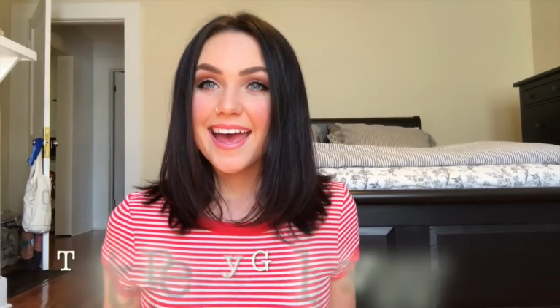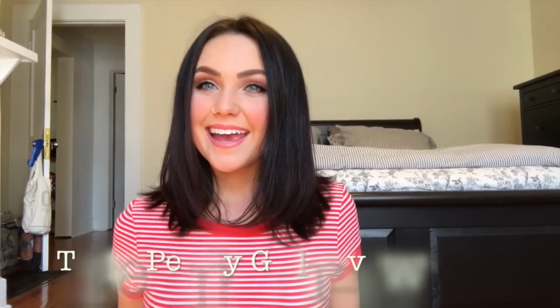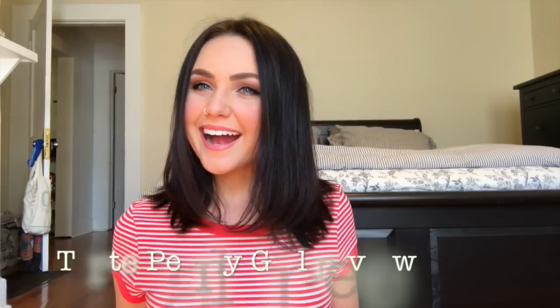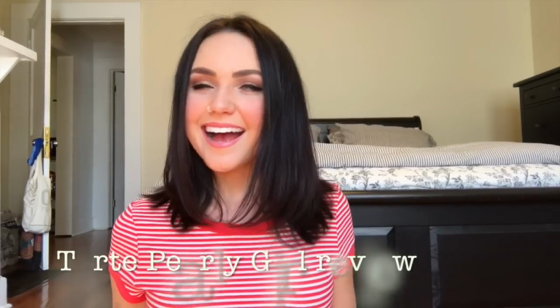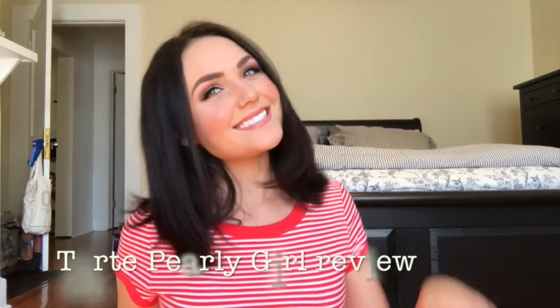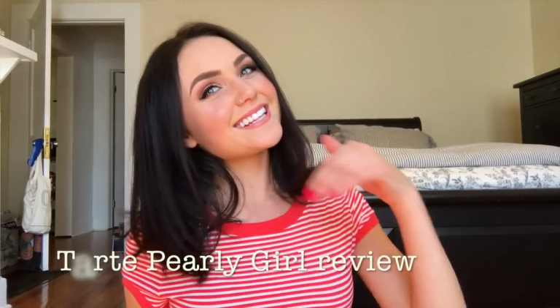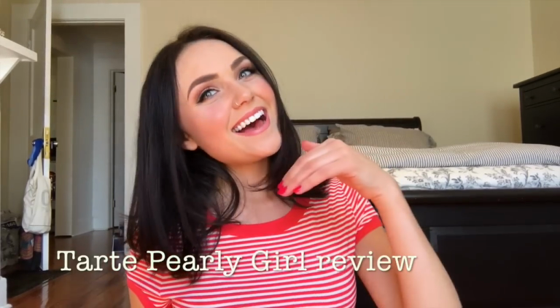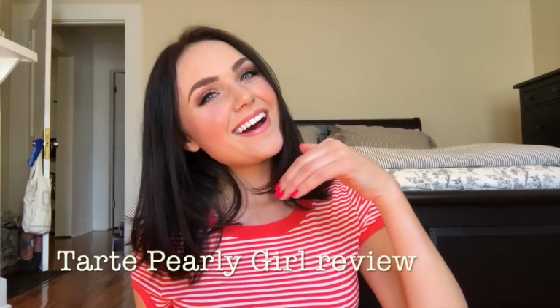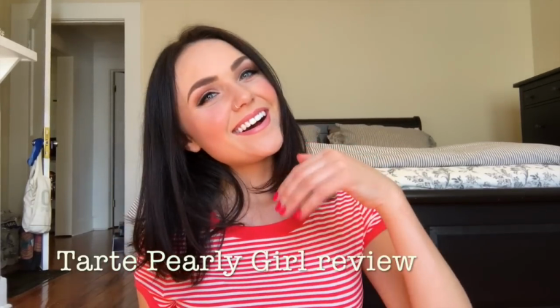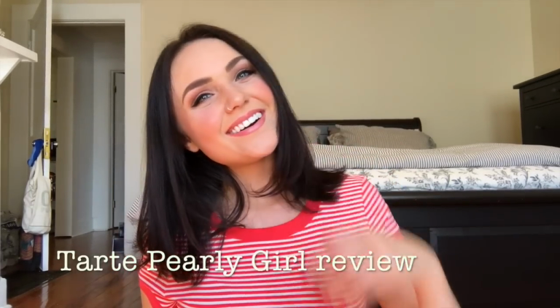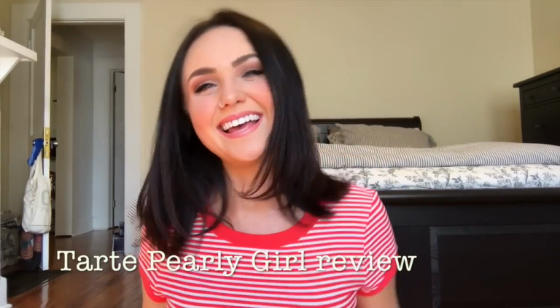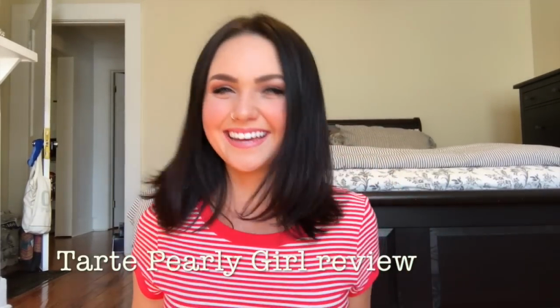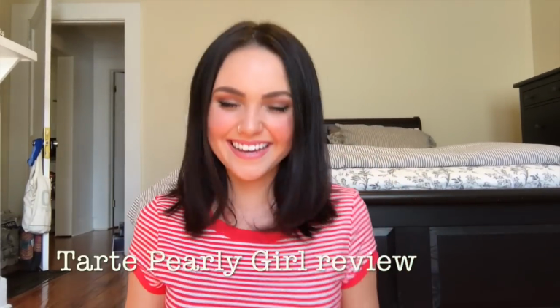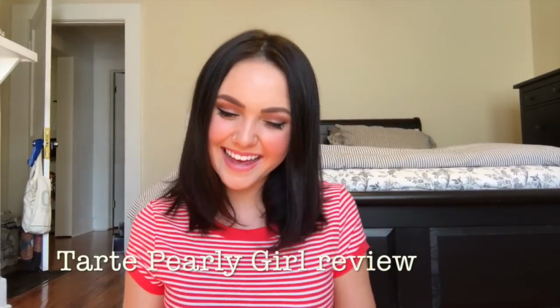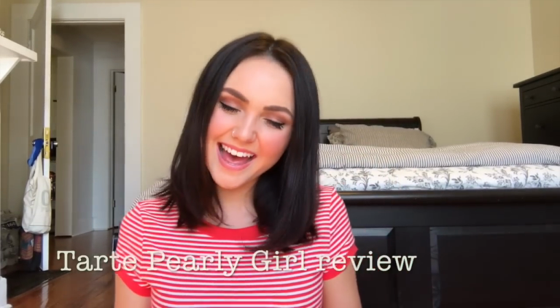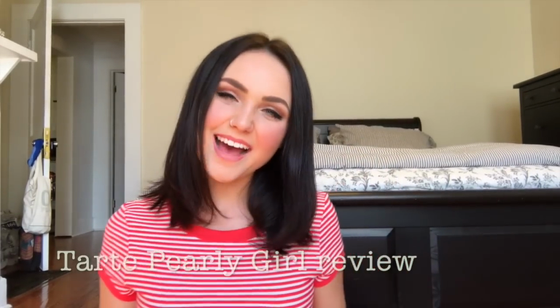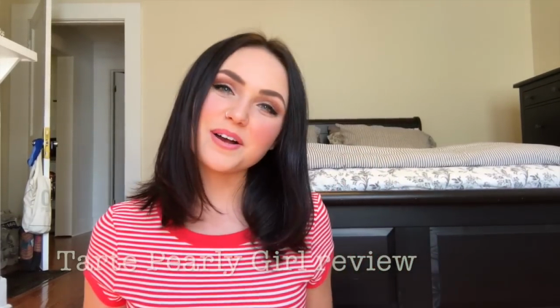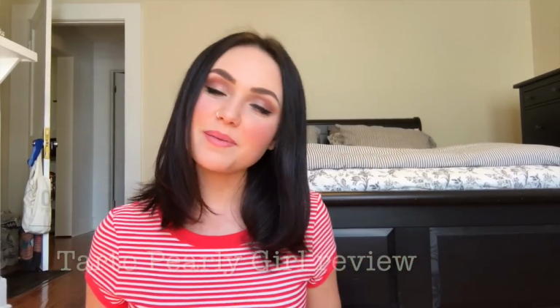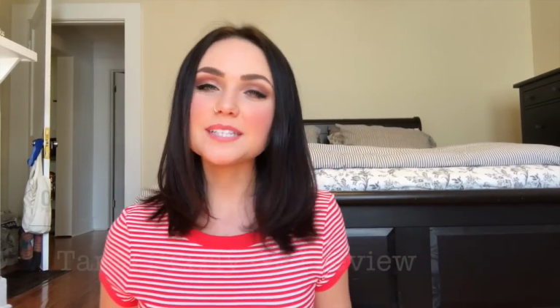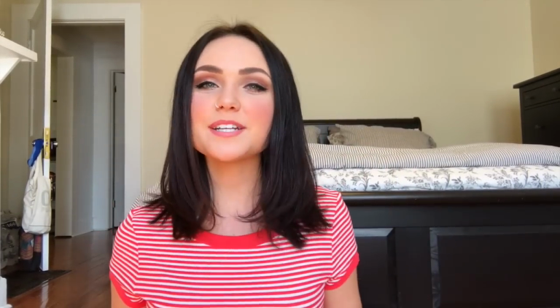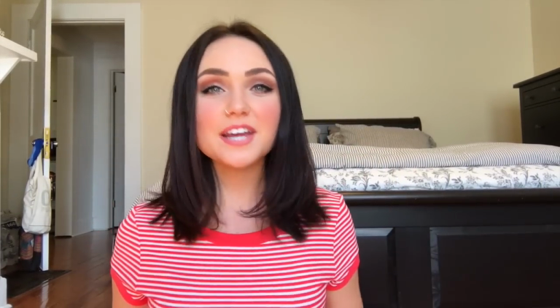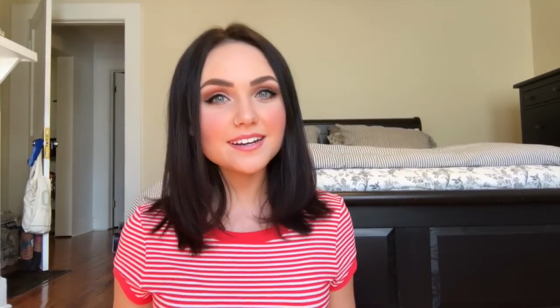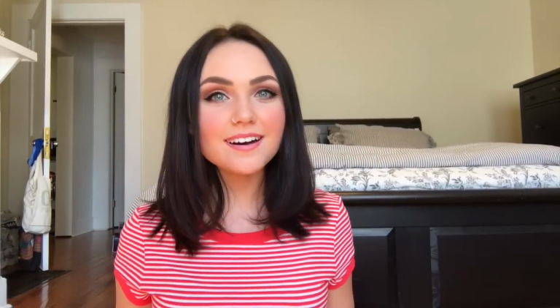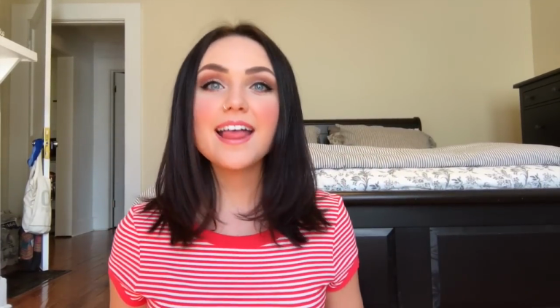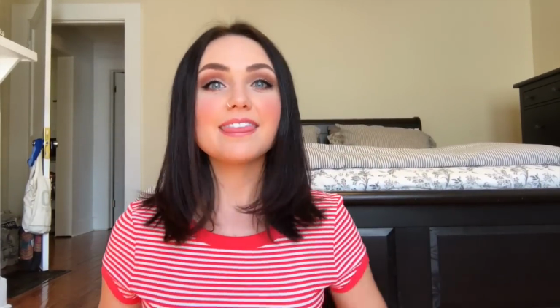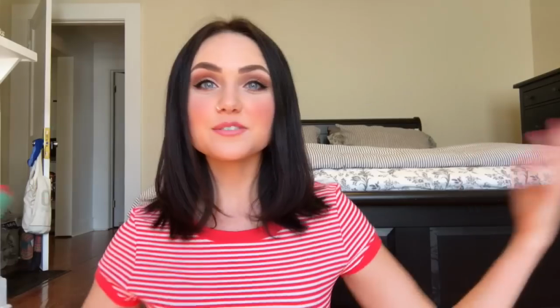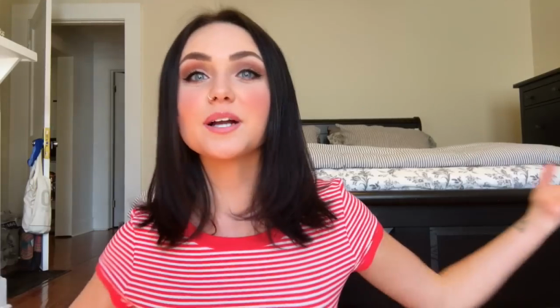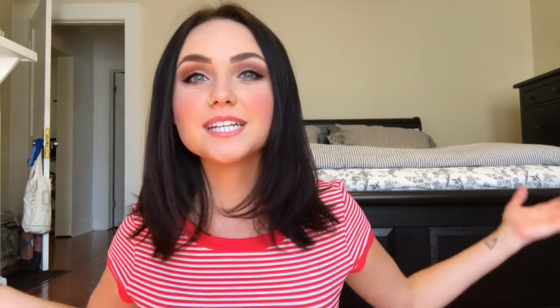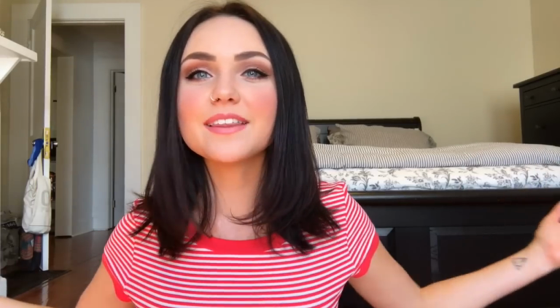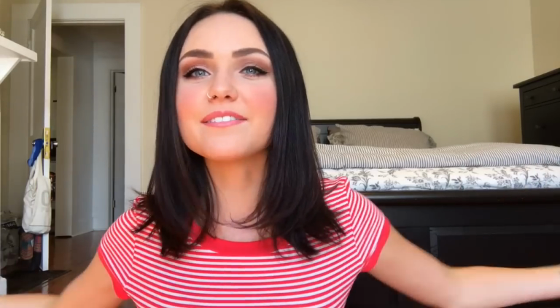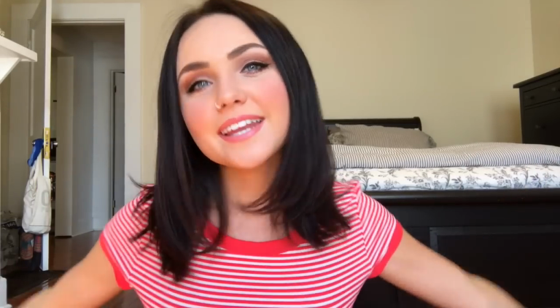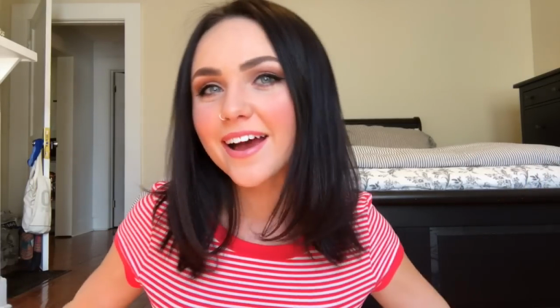Hey guys, it's Glow. Welcome back to my channel. Thanks for watching another video.